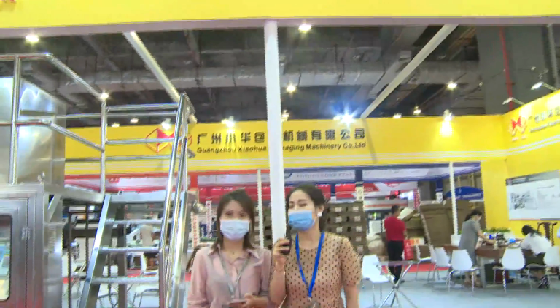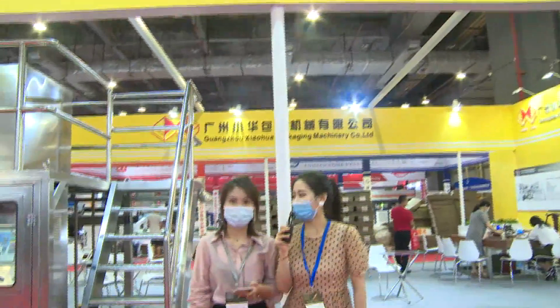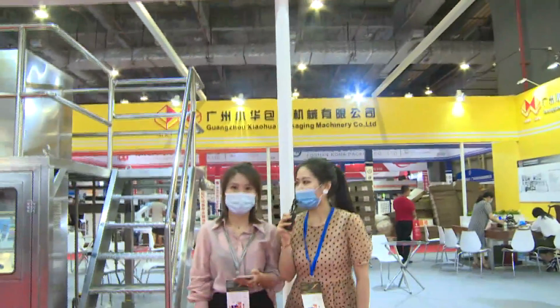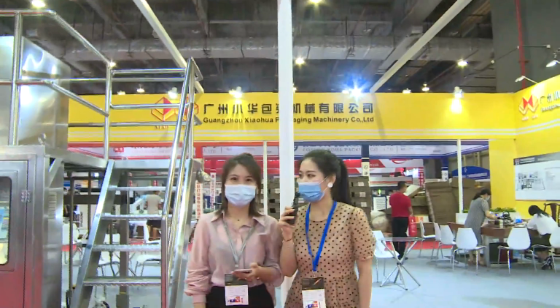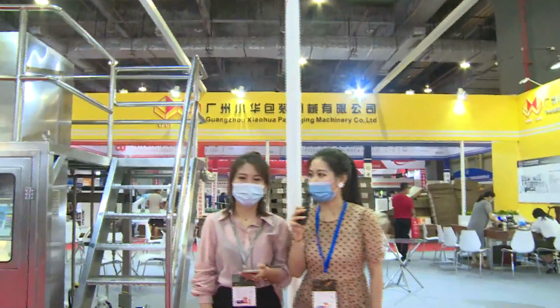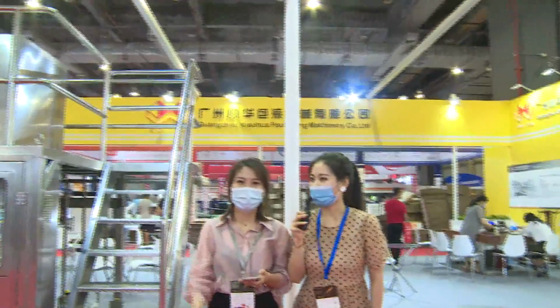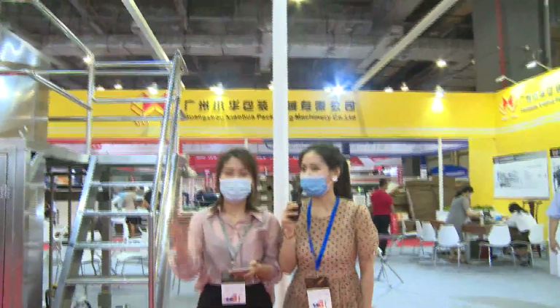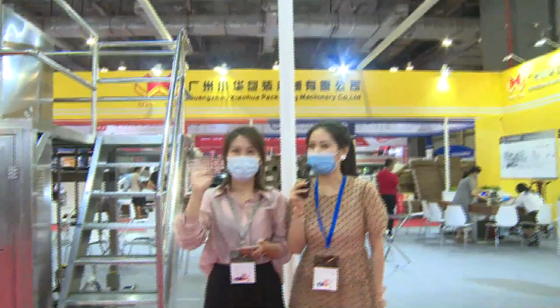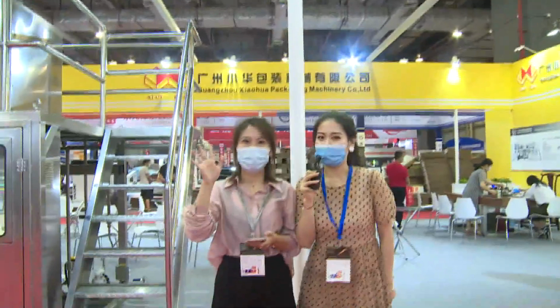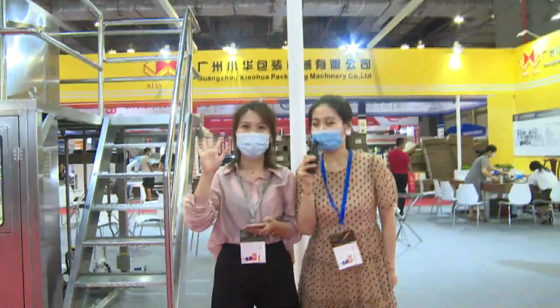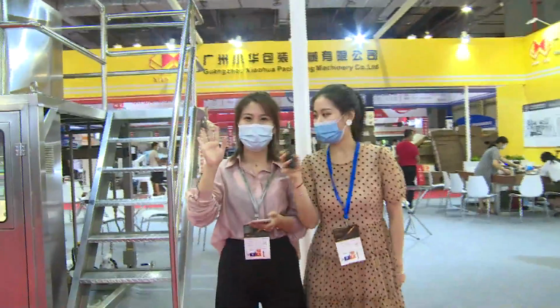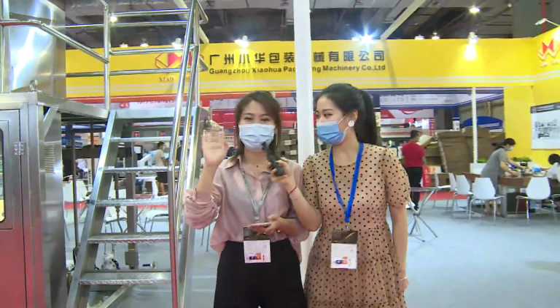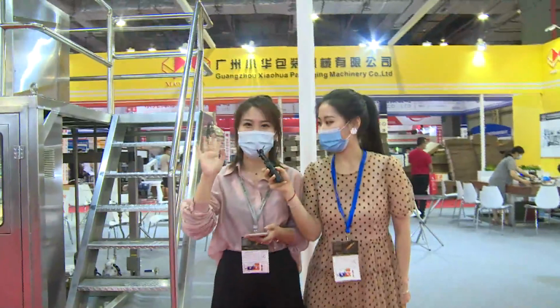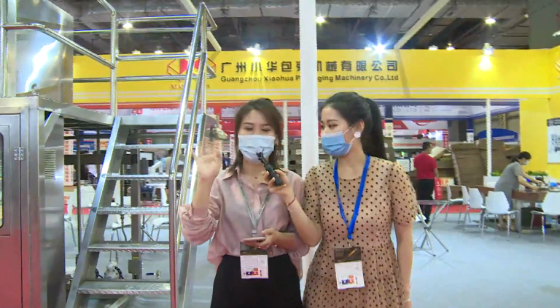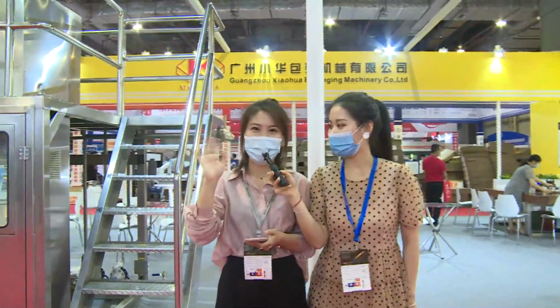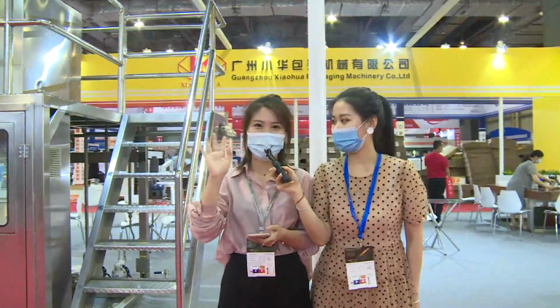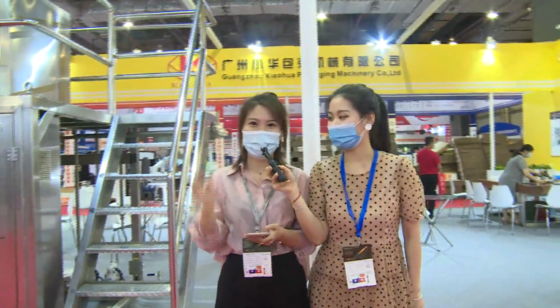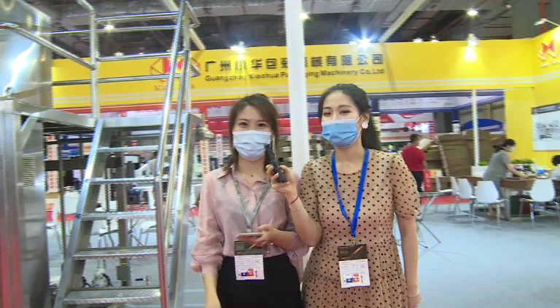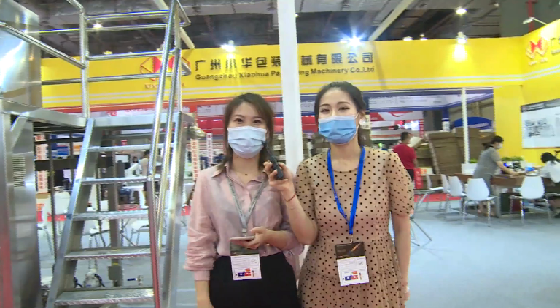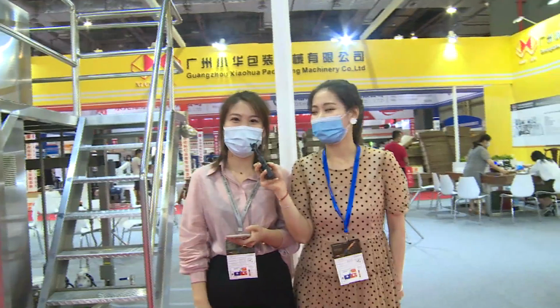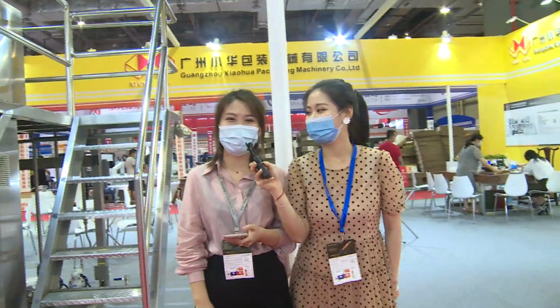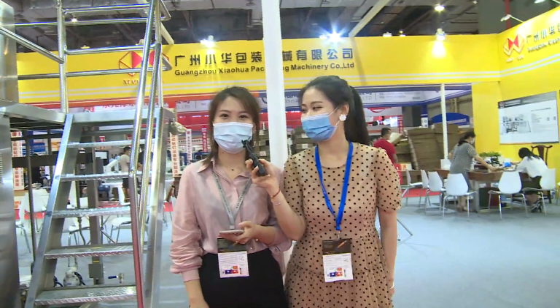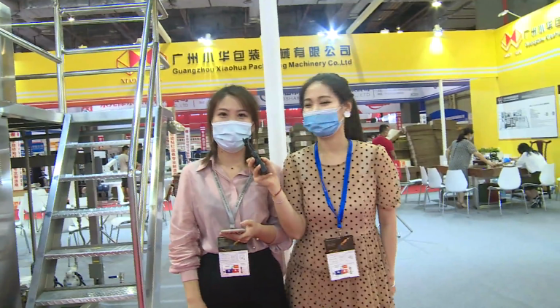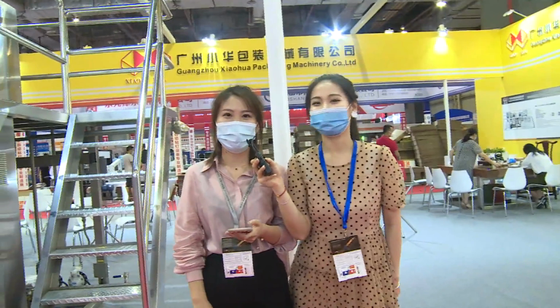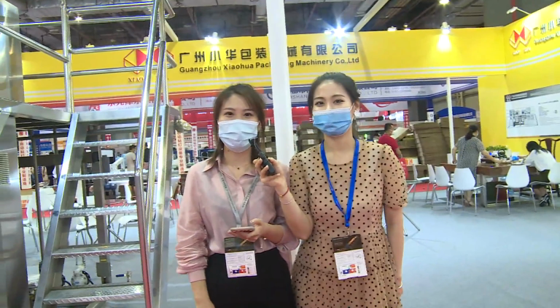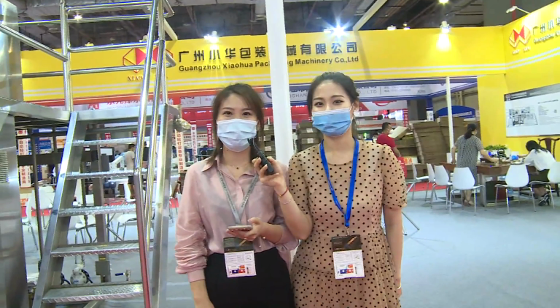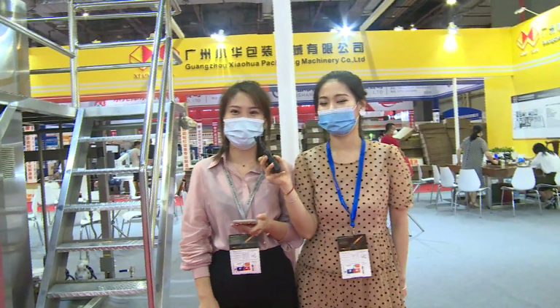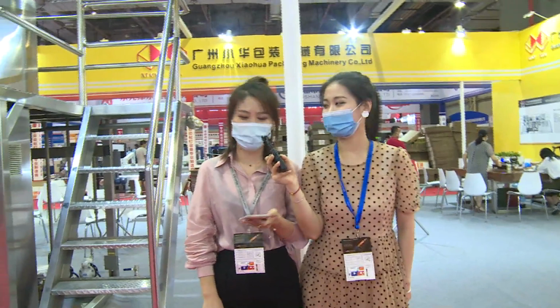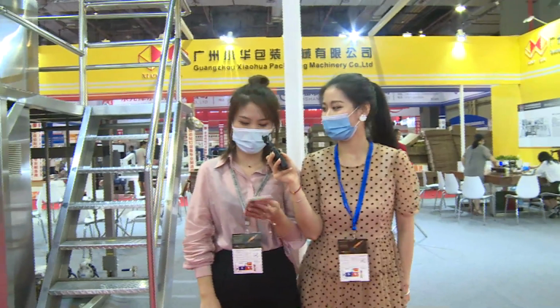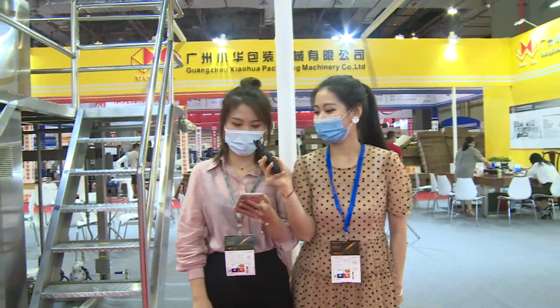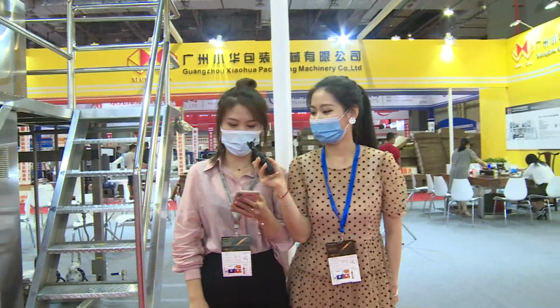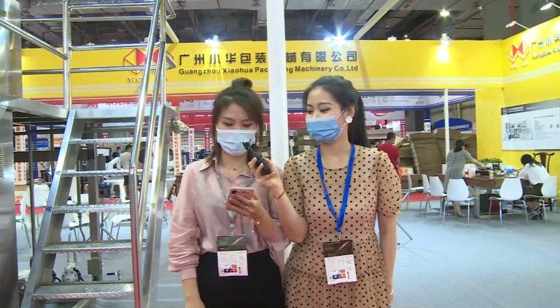Say hi to our overseas visitors. Hi, everyone. Nice to meet you.